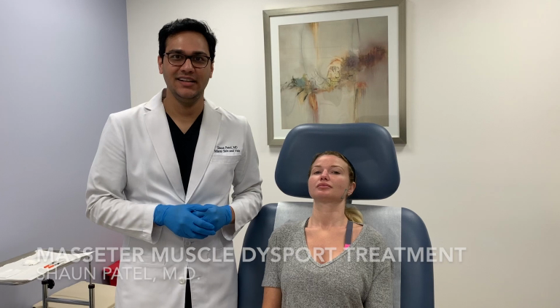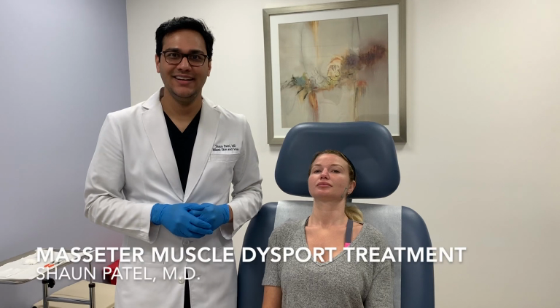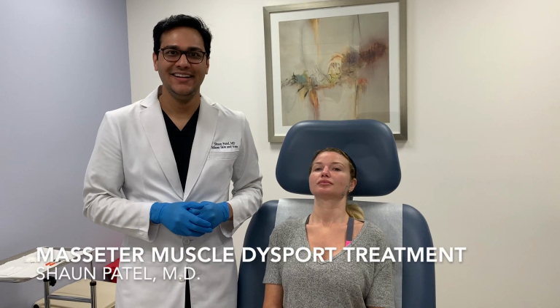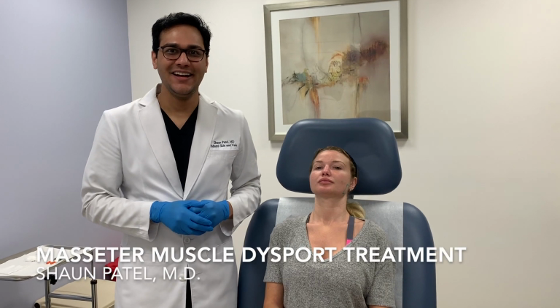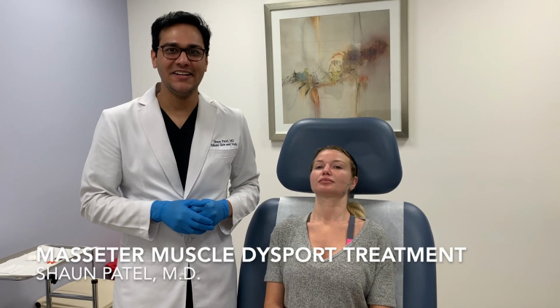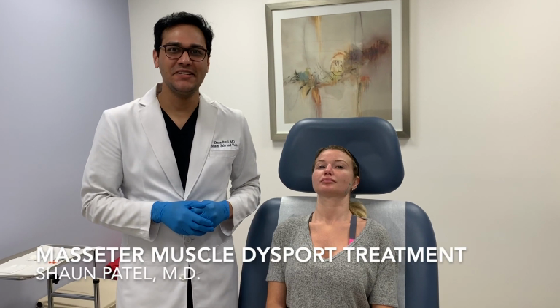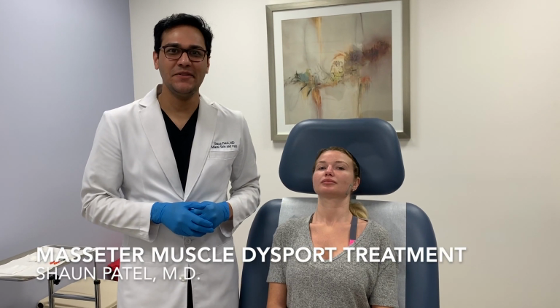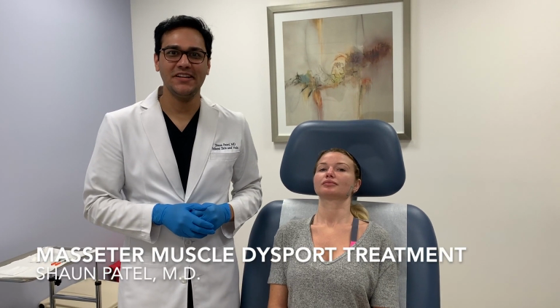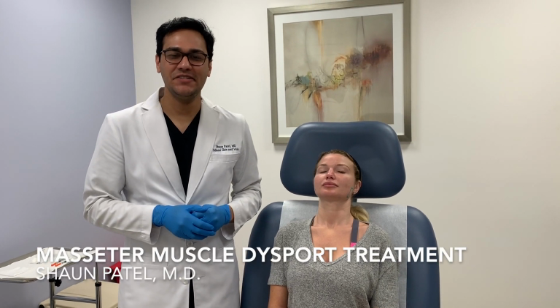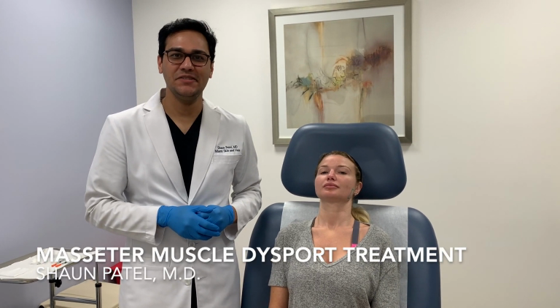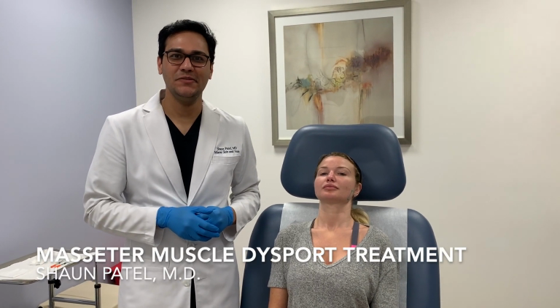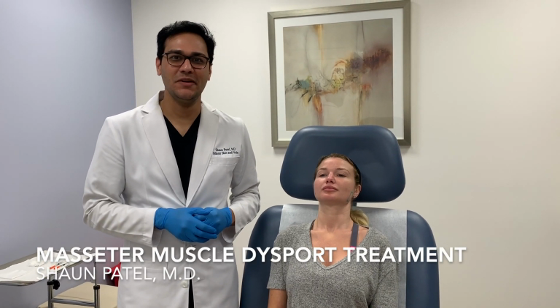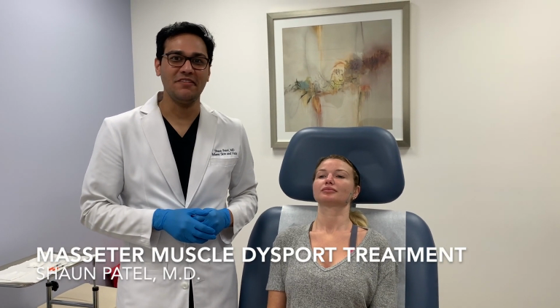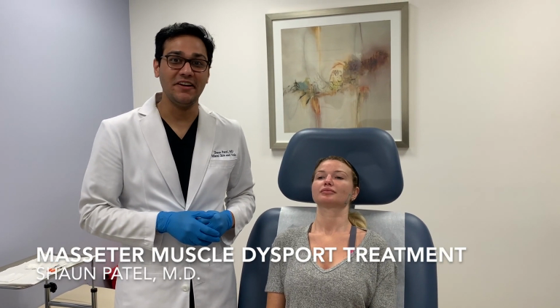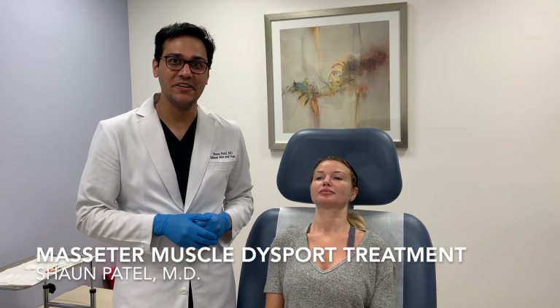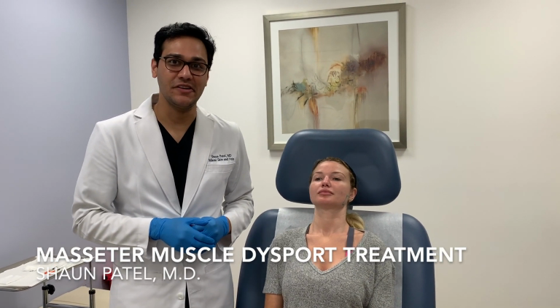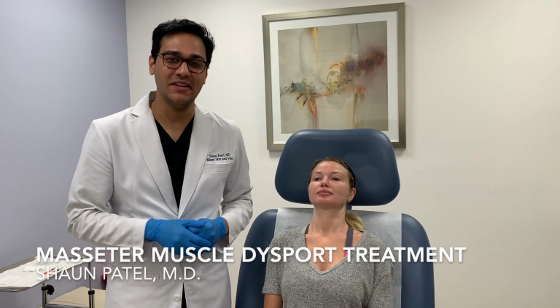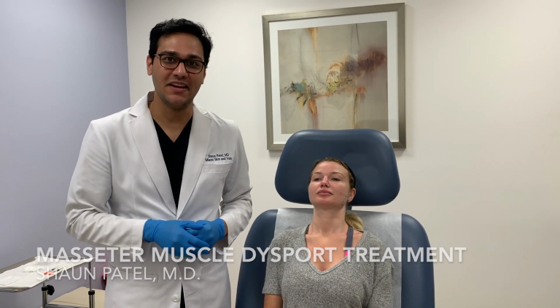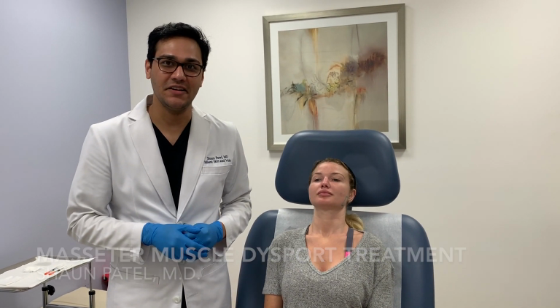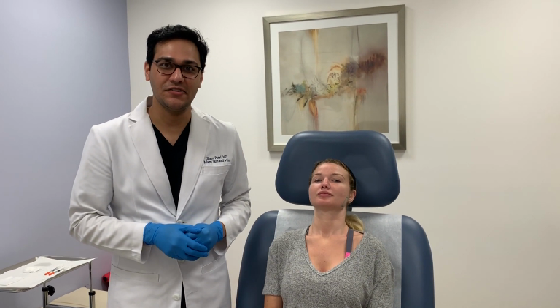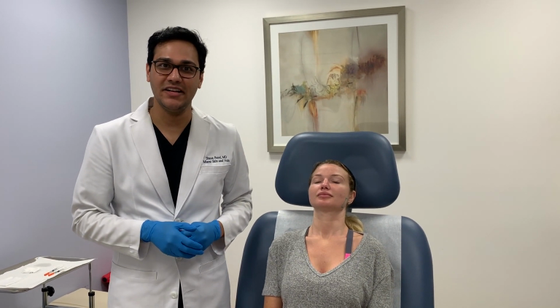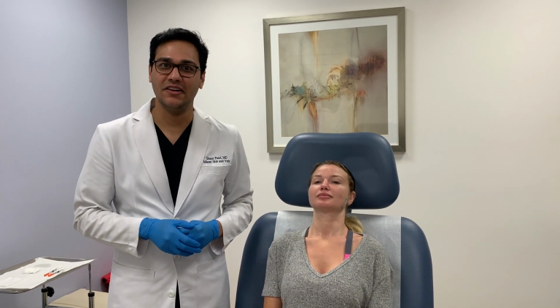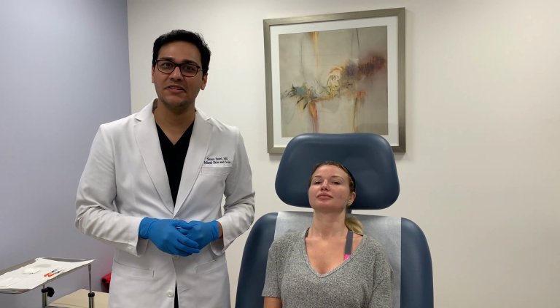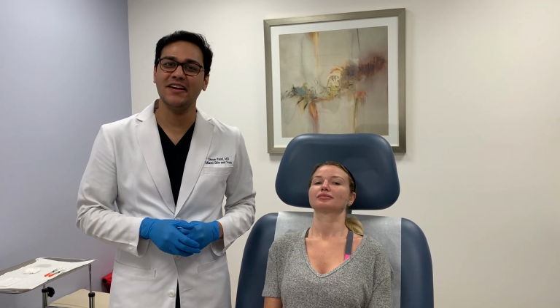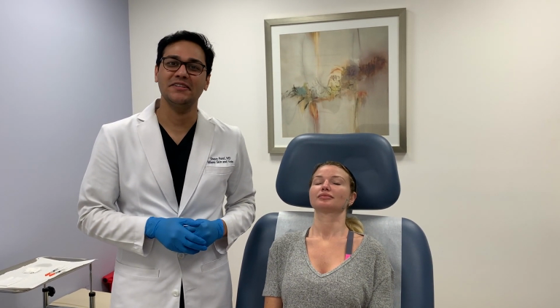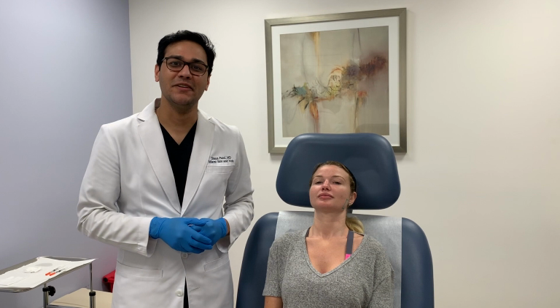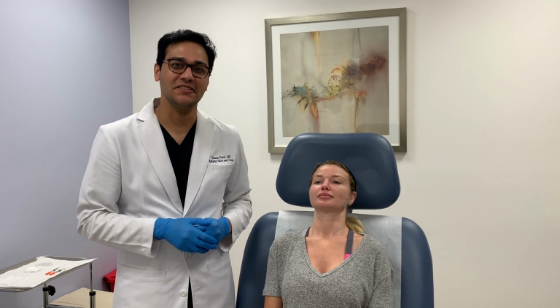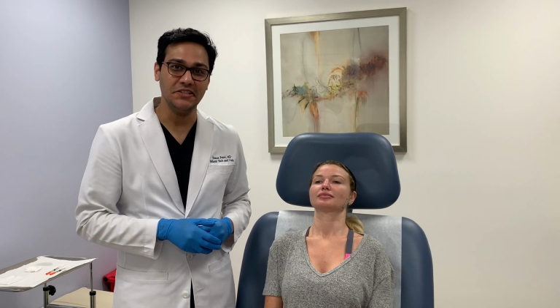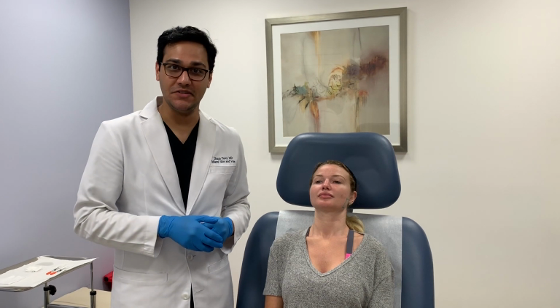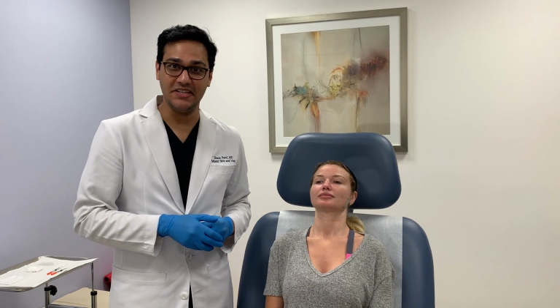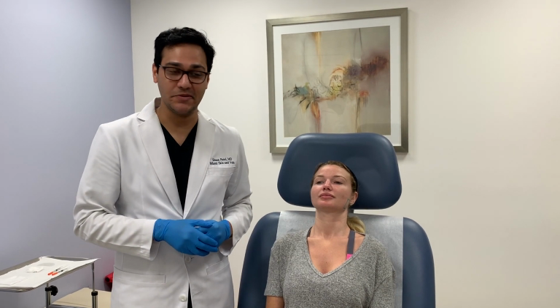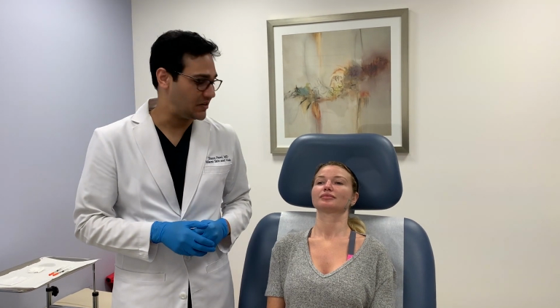Hi guys, today we're going to do one of my favorite treatments. I'm going to treat enlarged masseter muscles using Dysport.